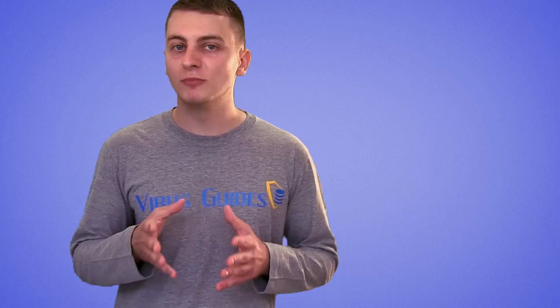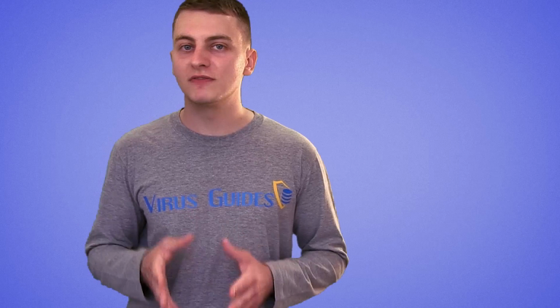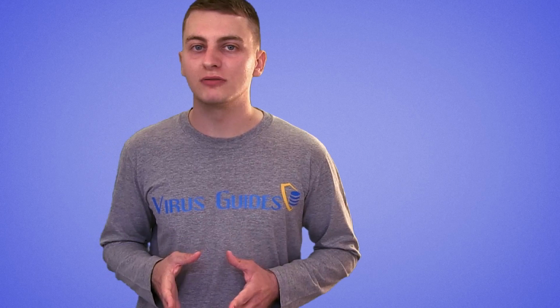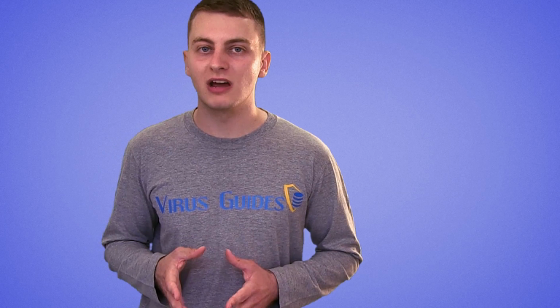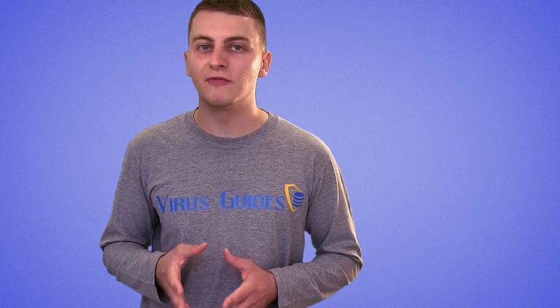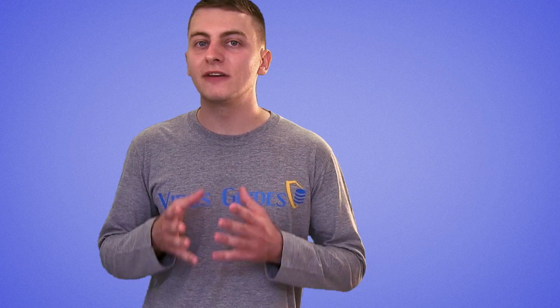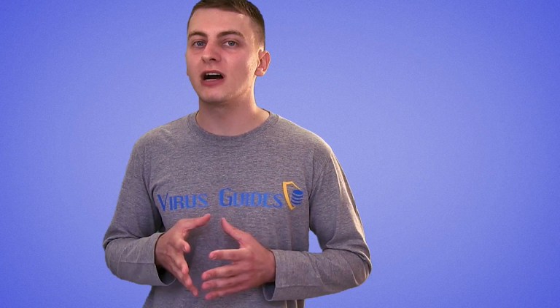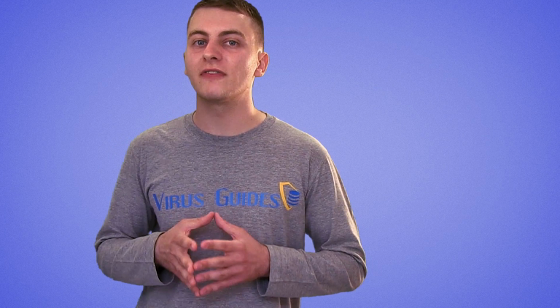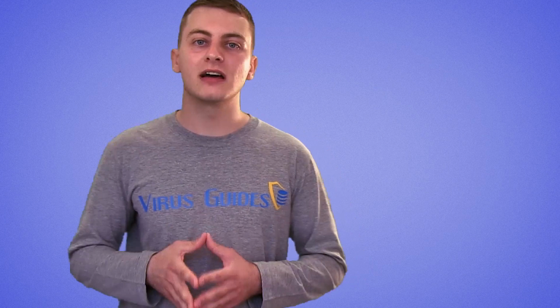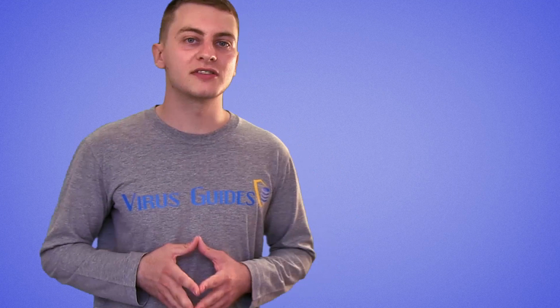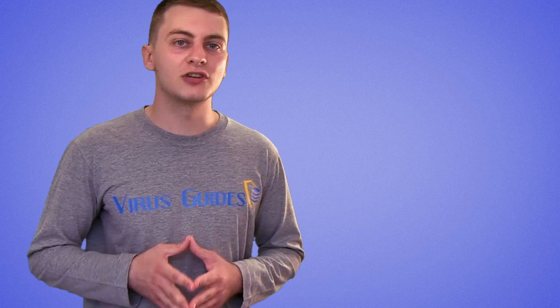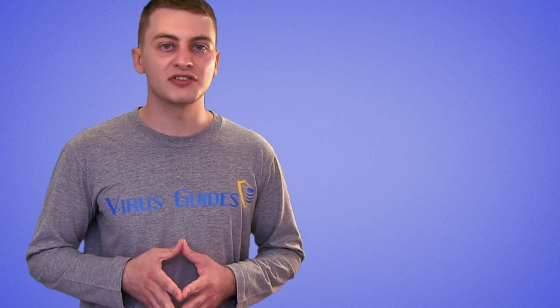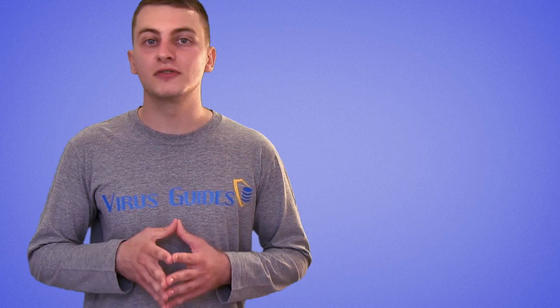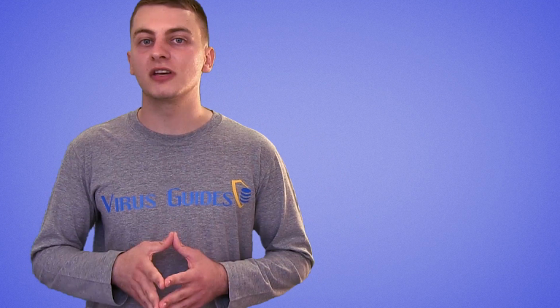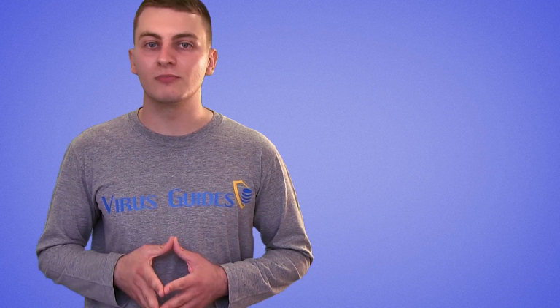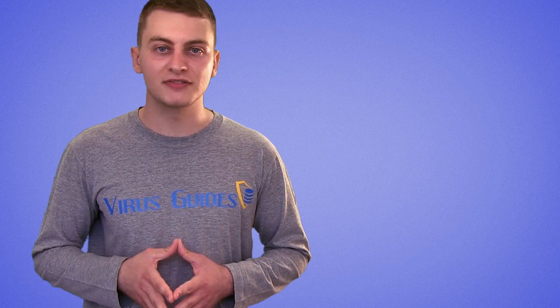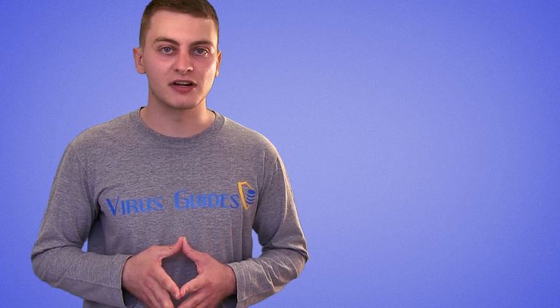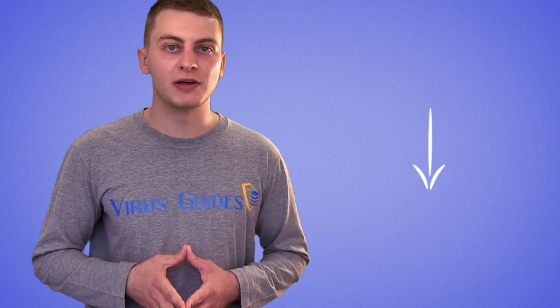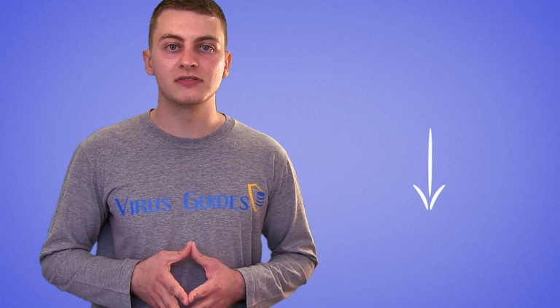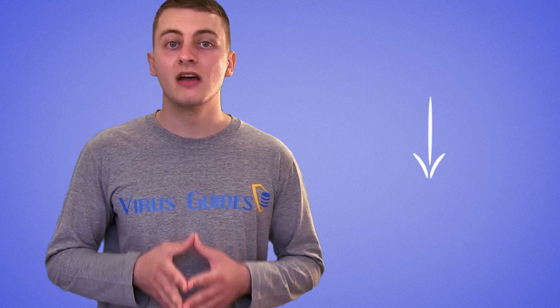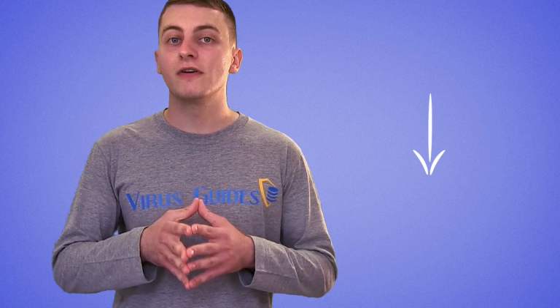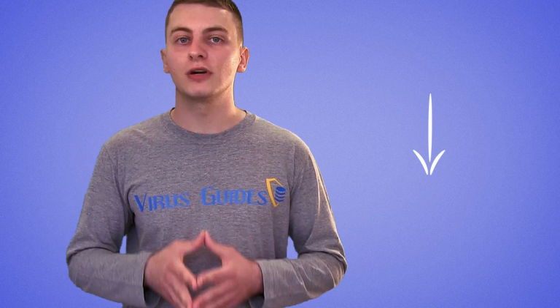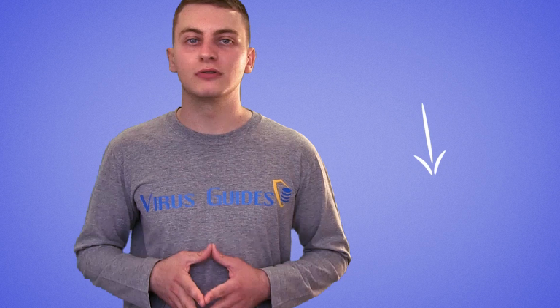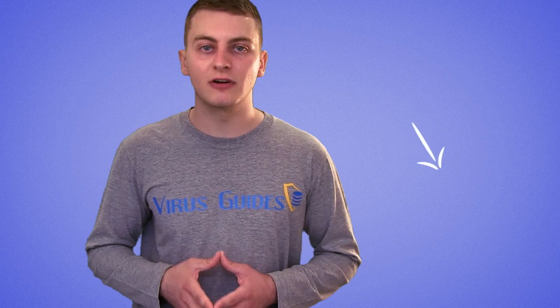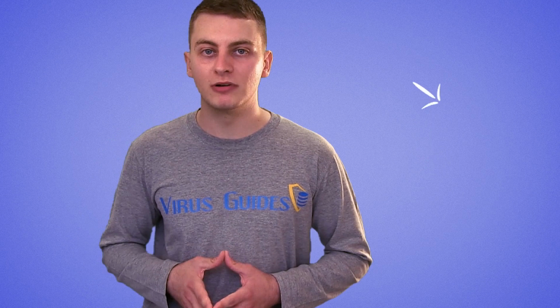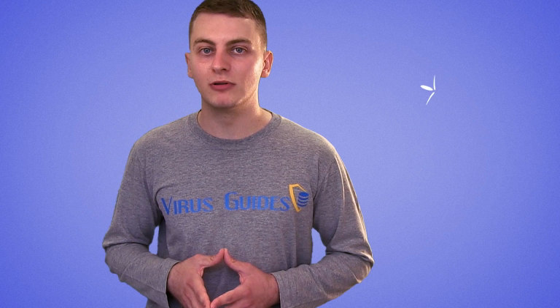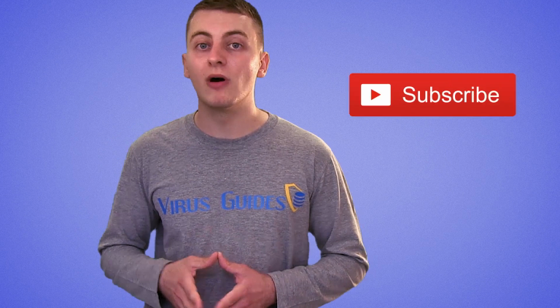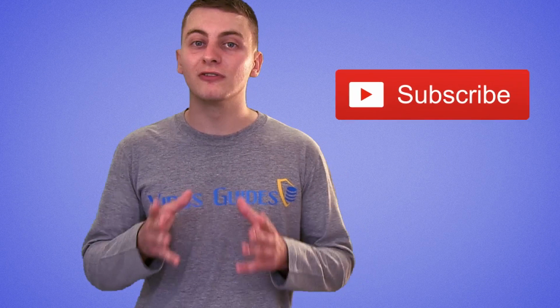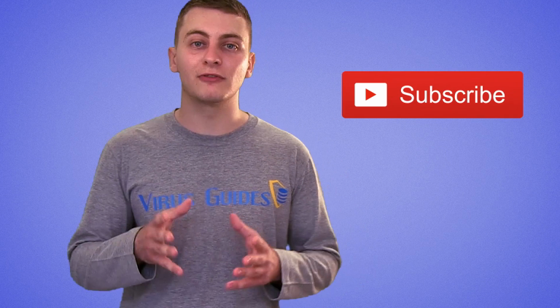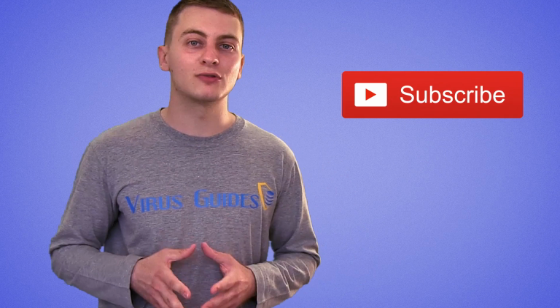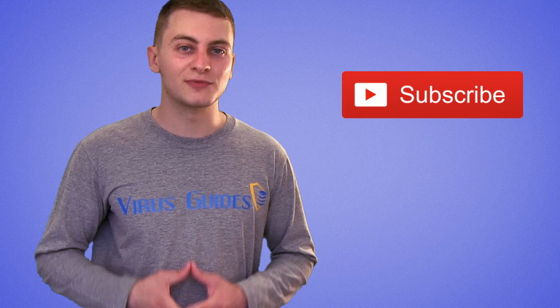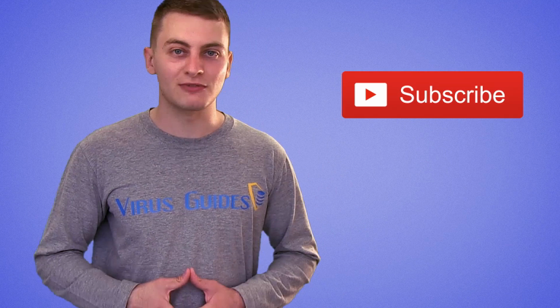We hope this video was helpful. If you have any other suggestions for a secure browsing experience, feel free to leave a comment below and don't forget to subscribe.